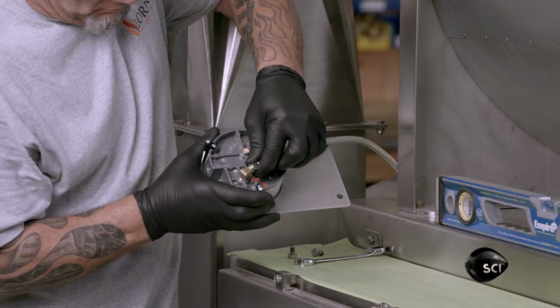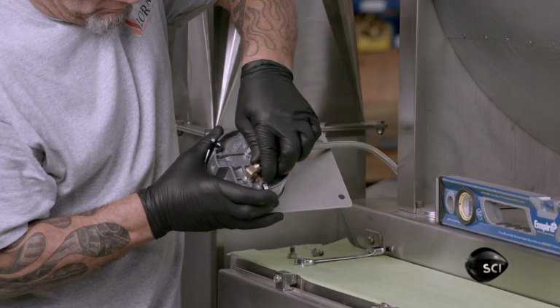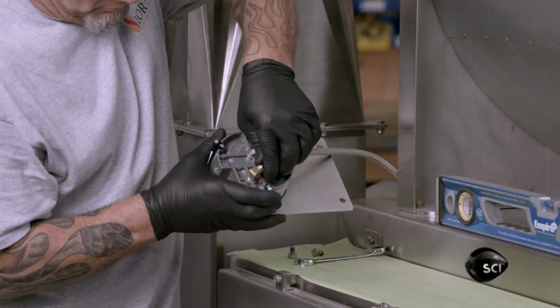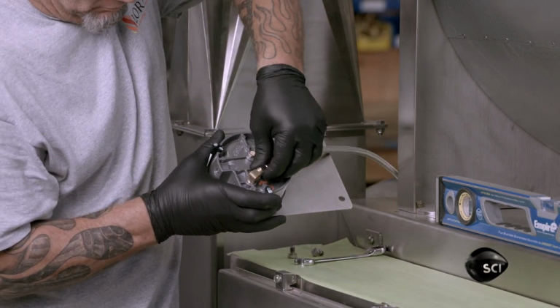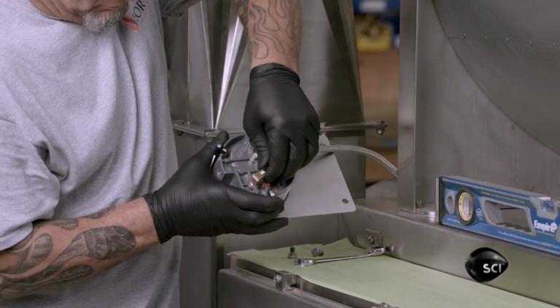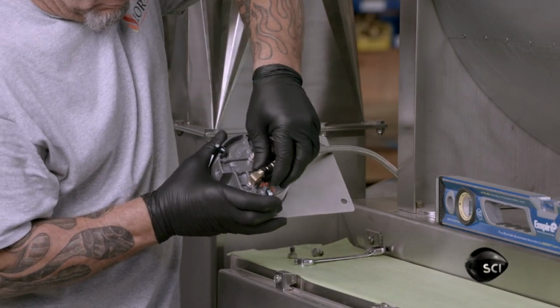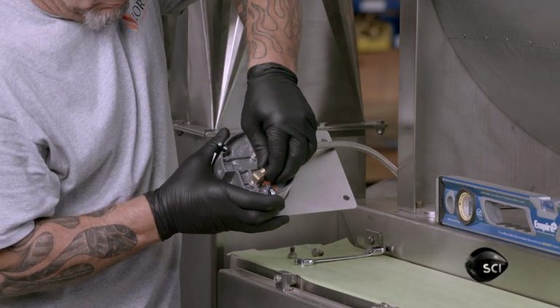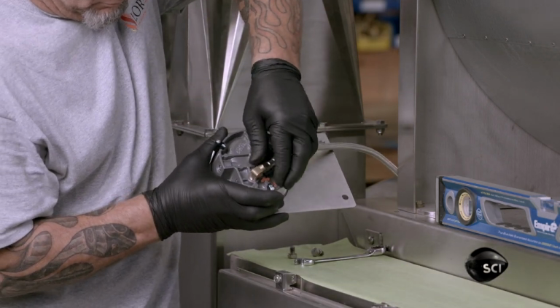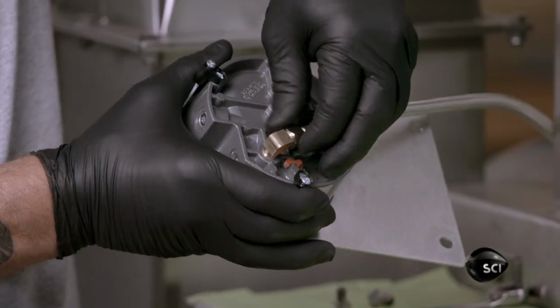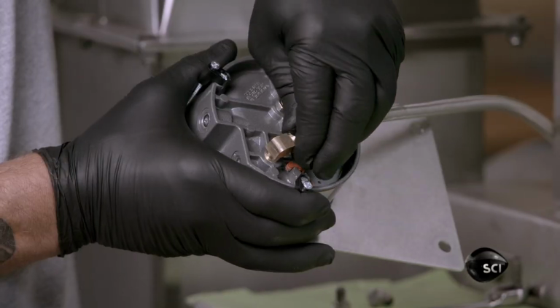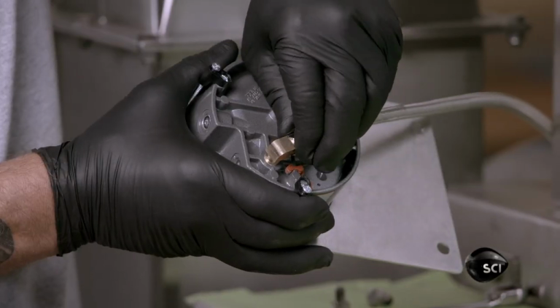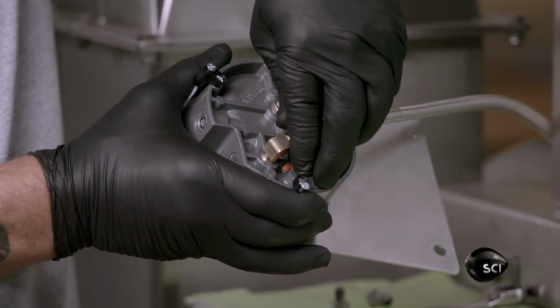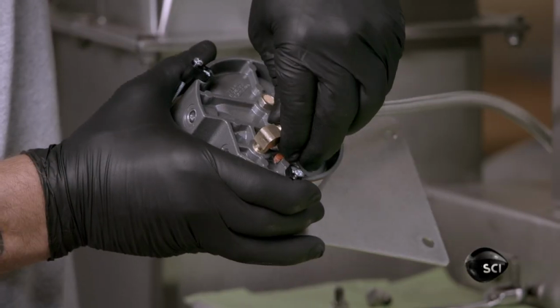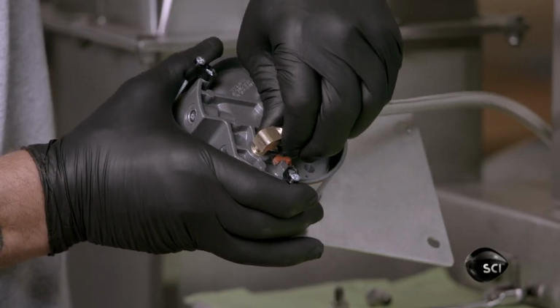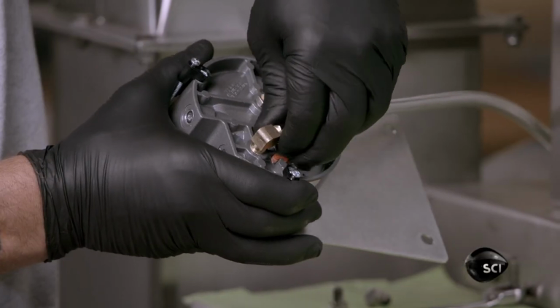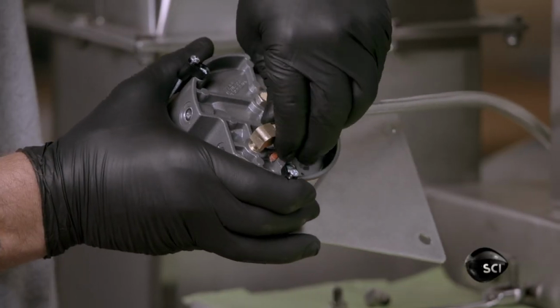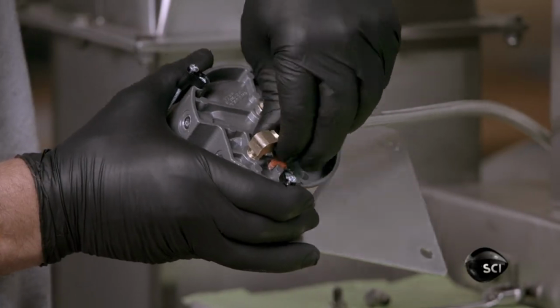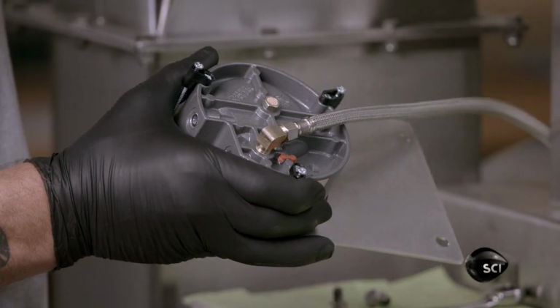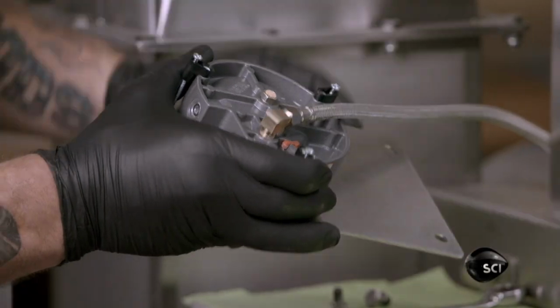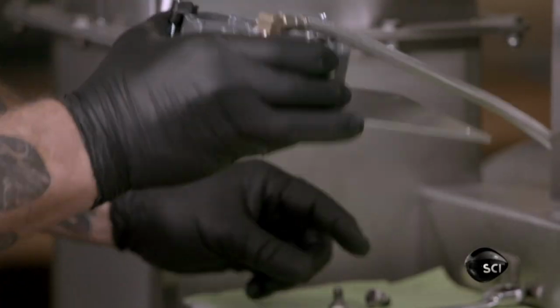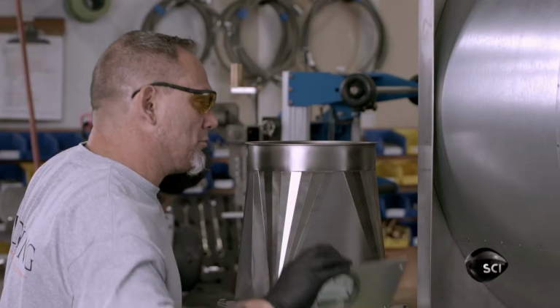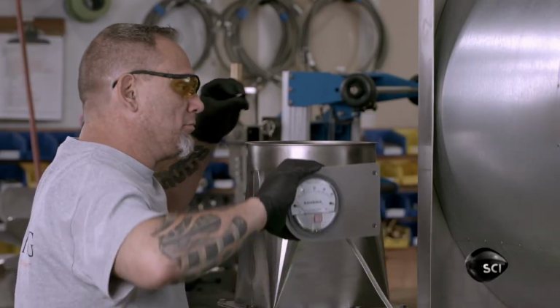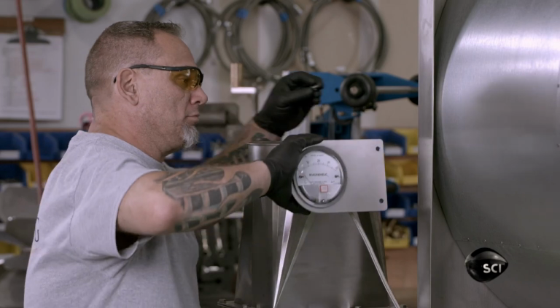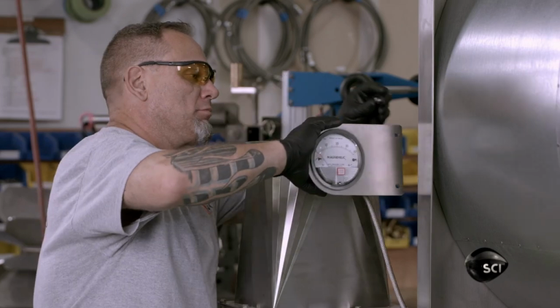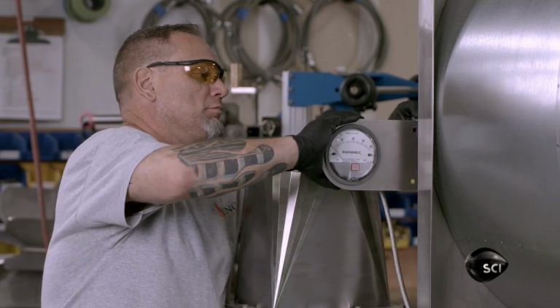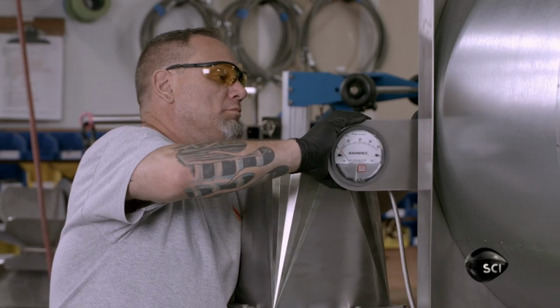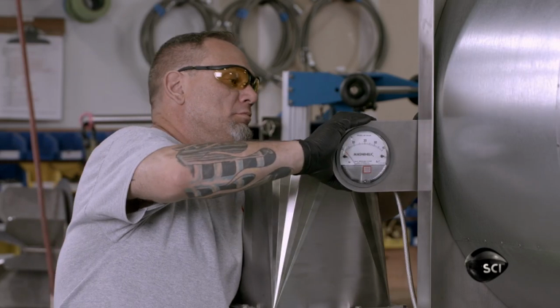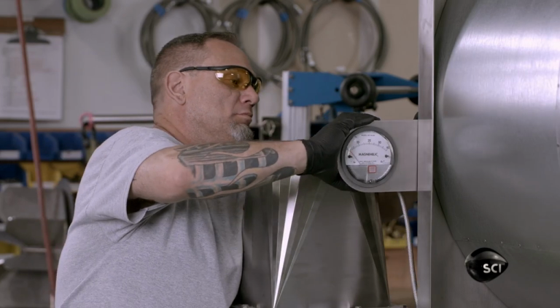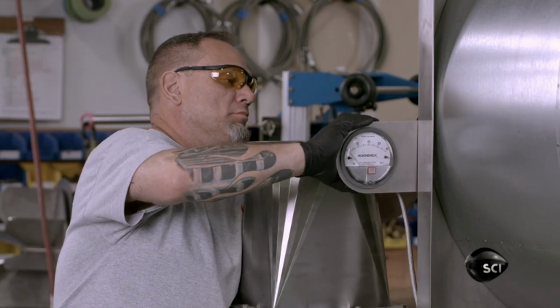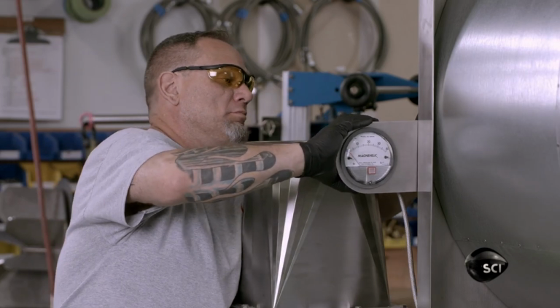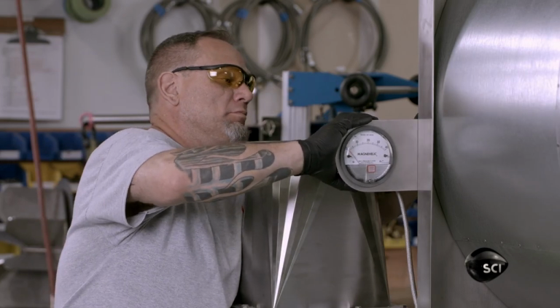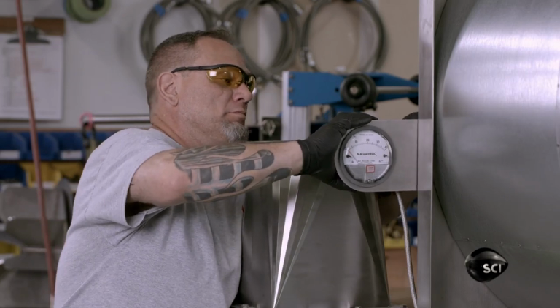This gauge measures the pressure of the air that mixes with the gas going into the machine's burner.